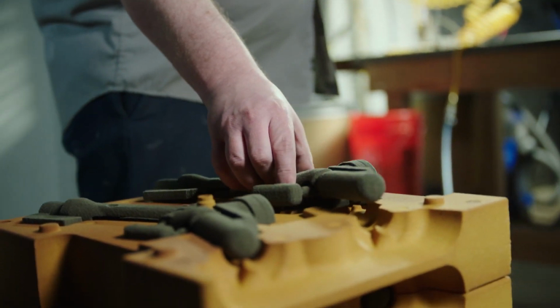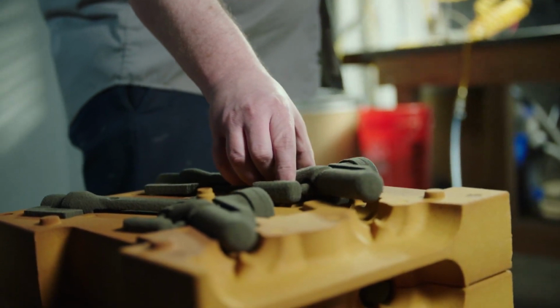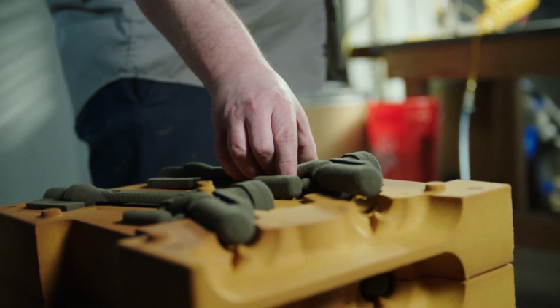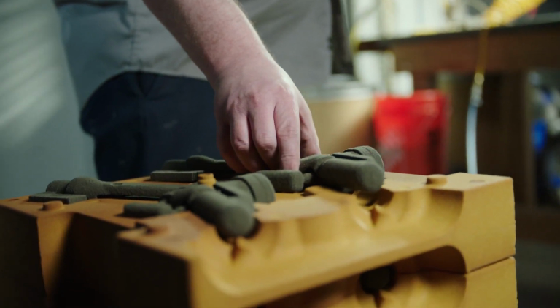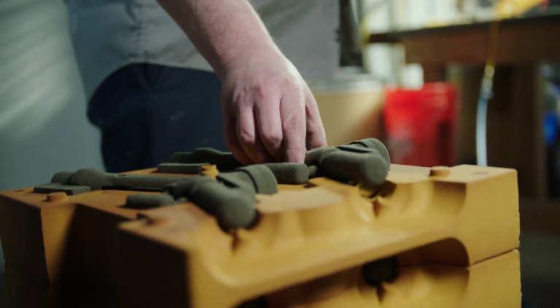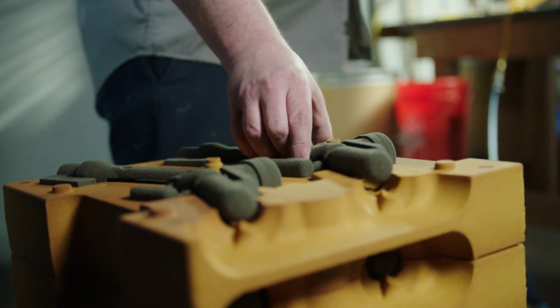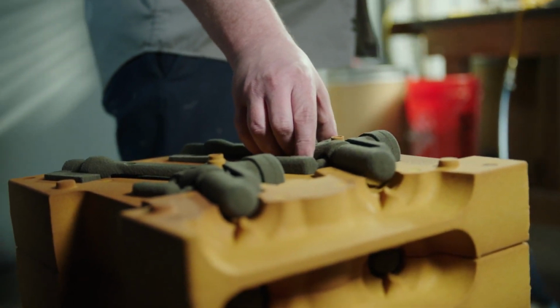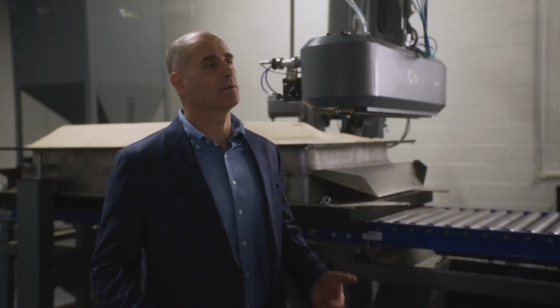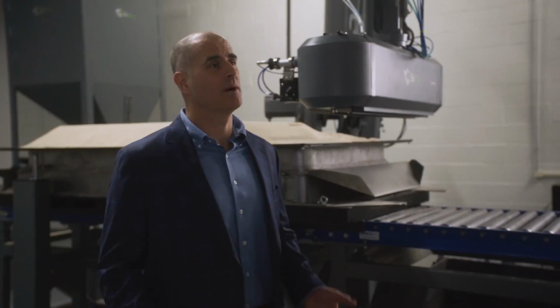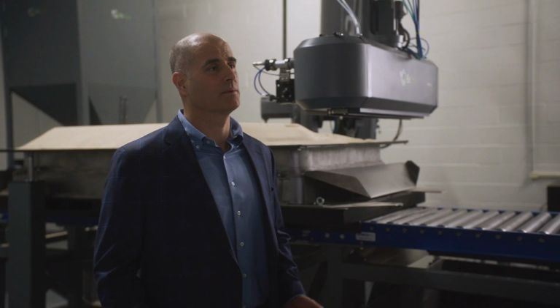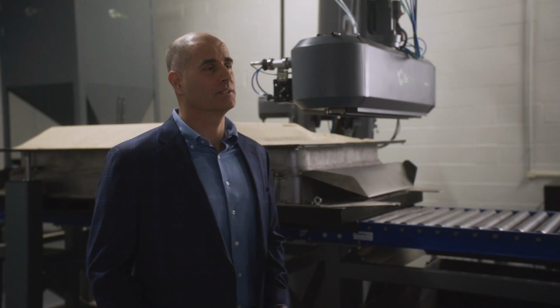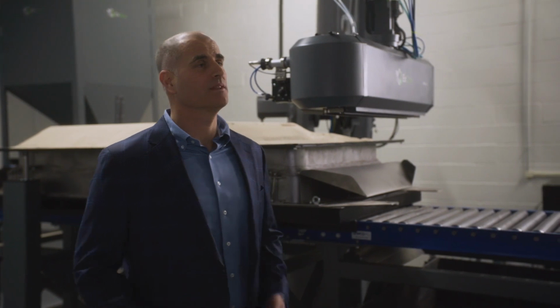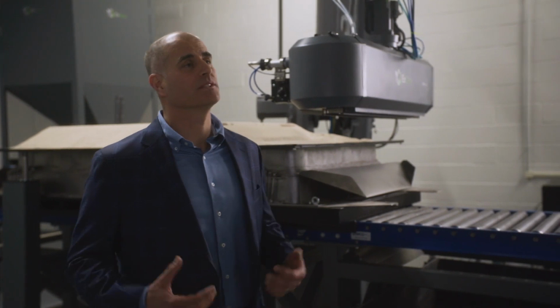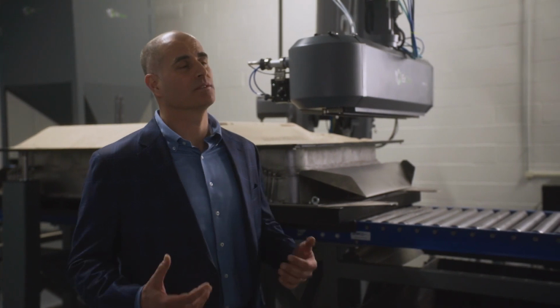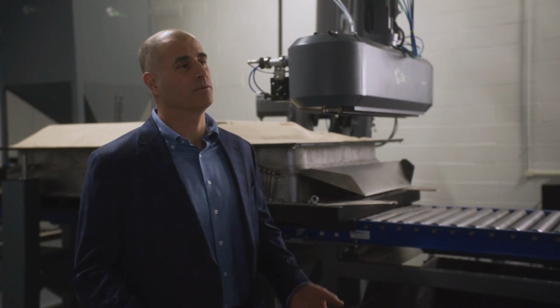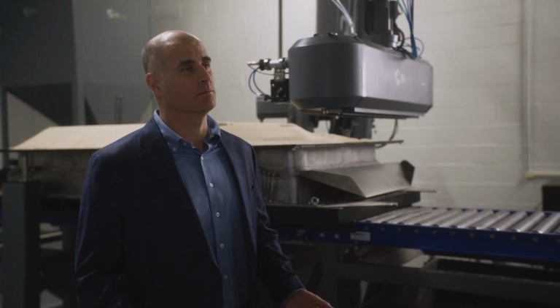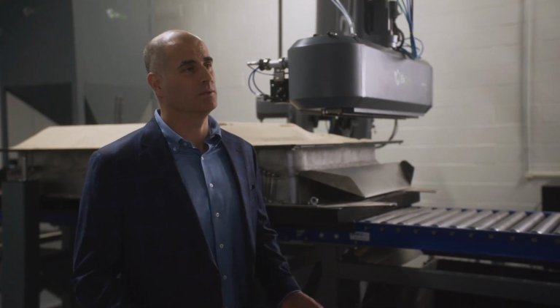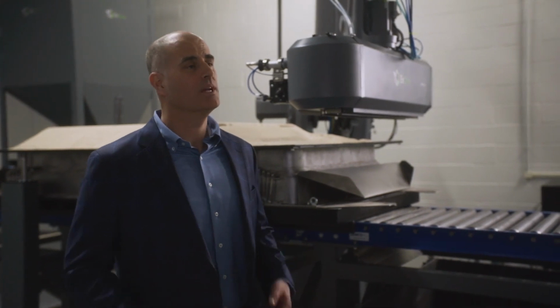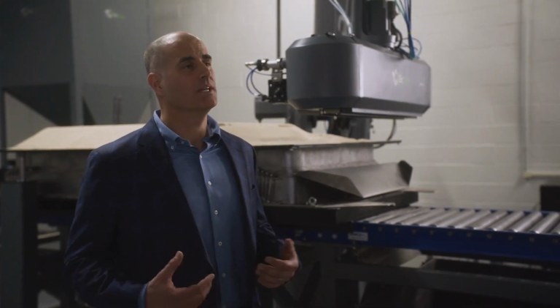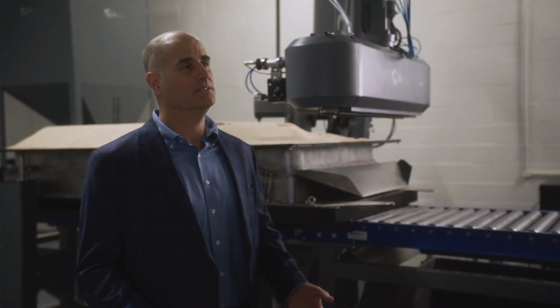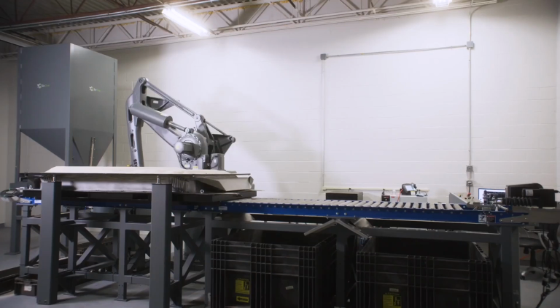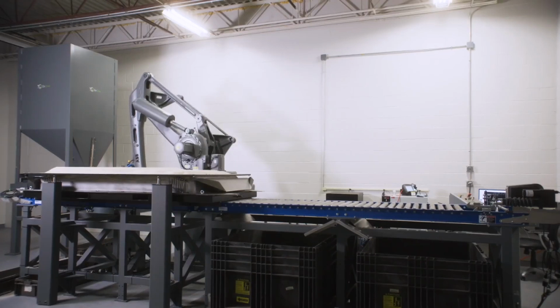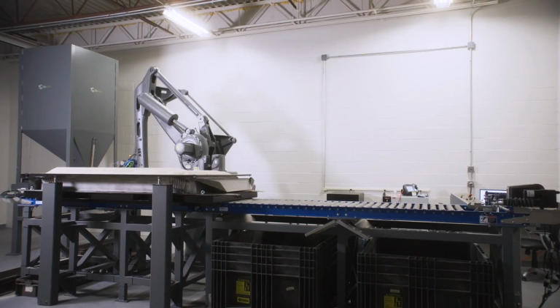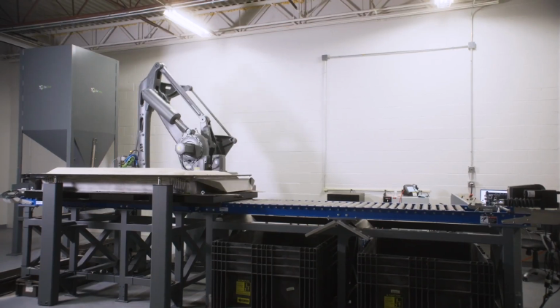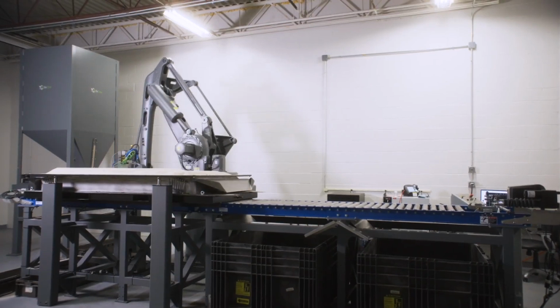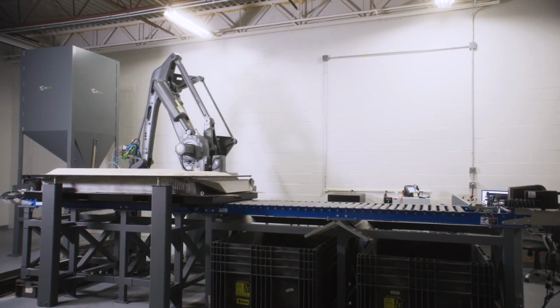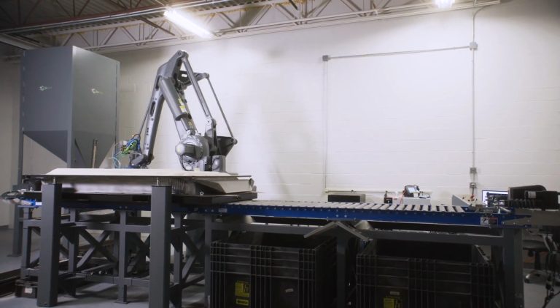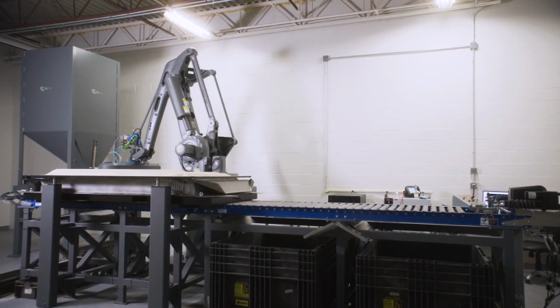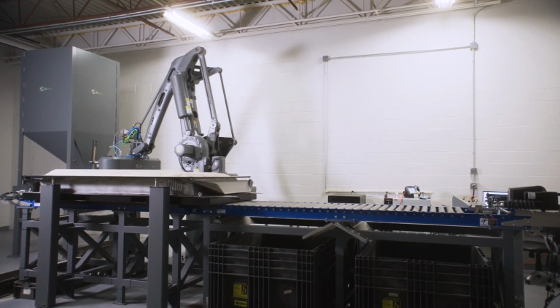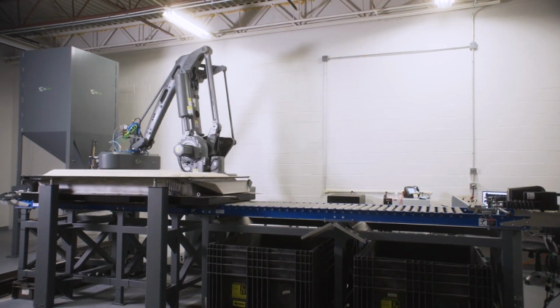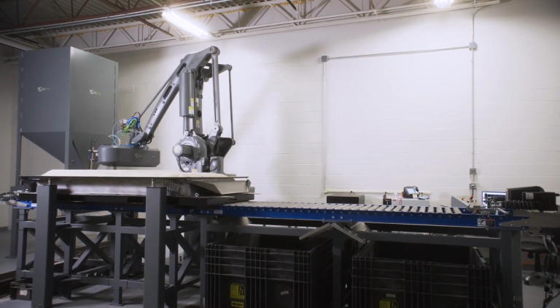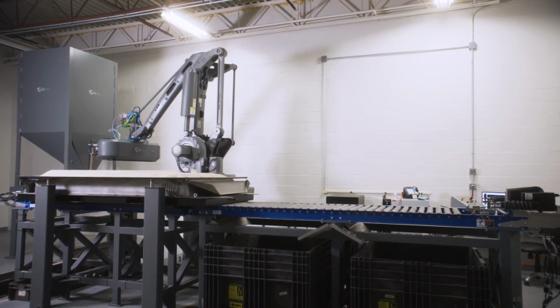At the high level, what you need to remember is this is affordable, easy to use, and produces high-quality parts.